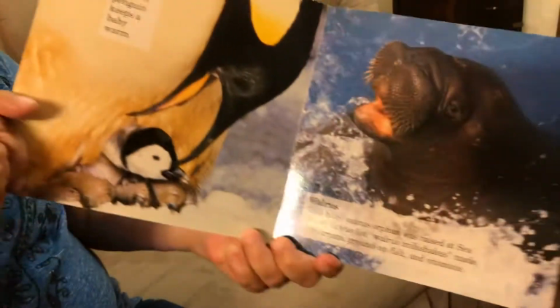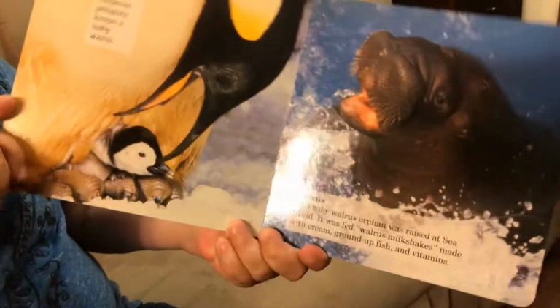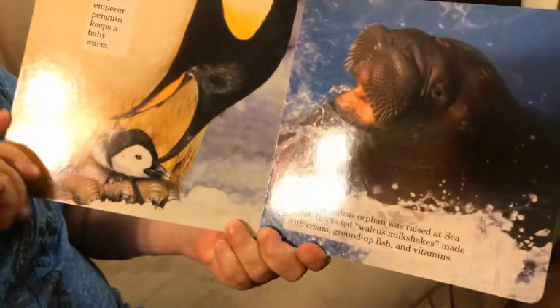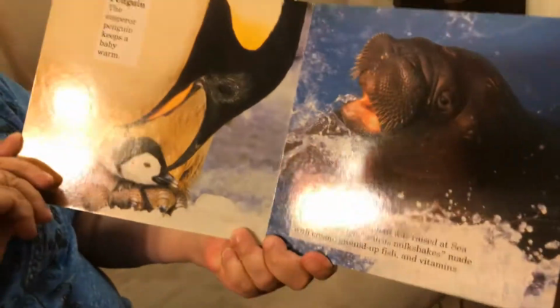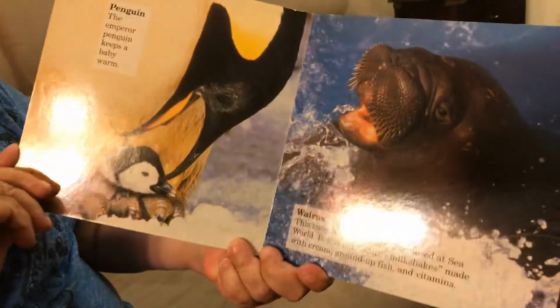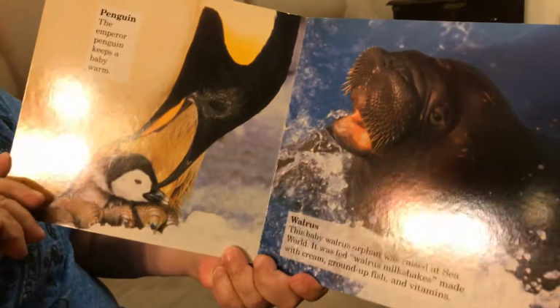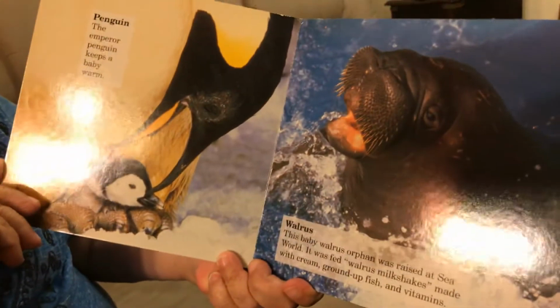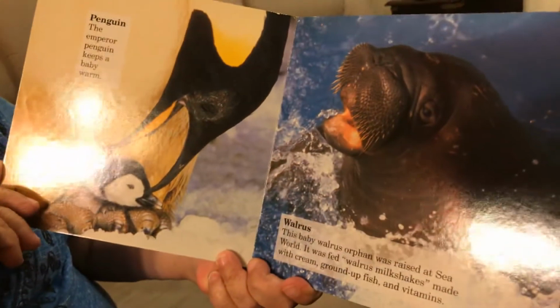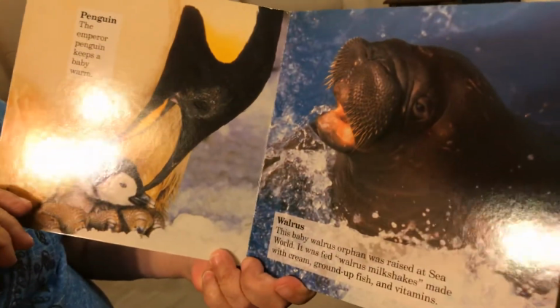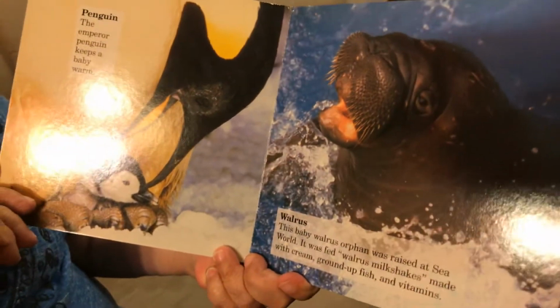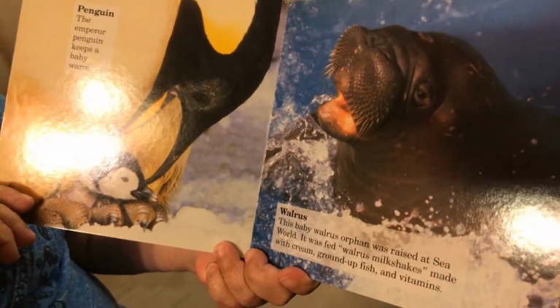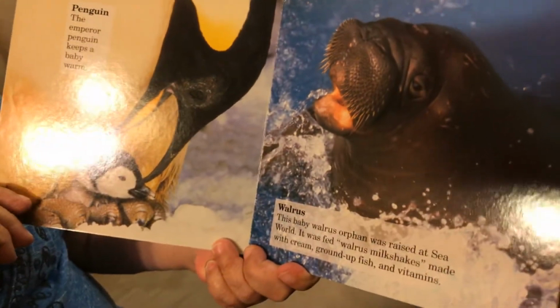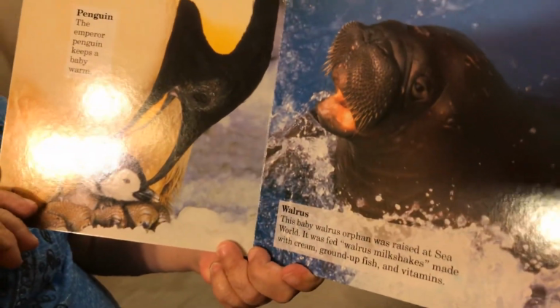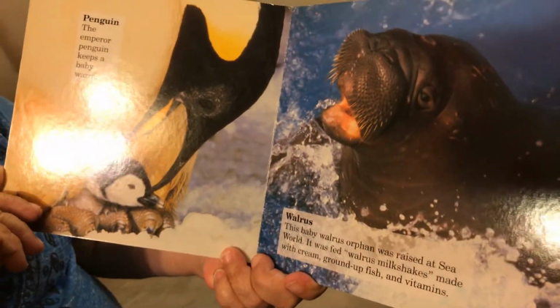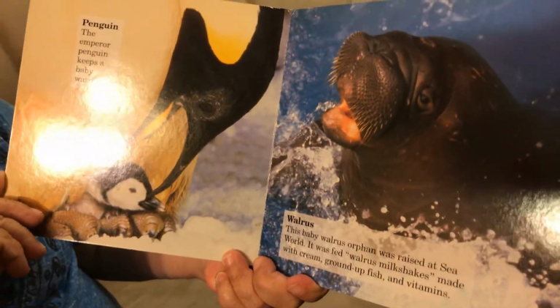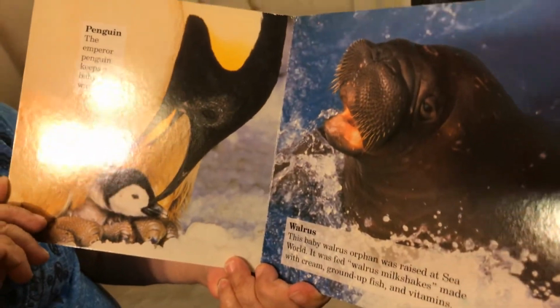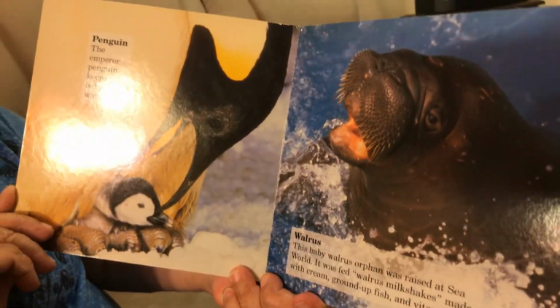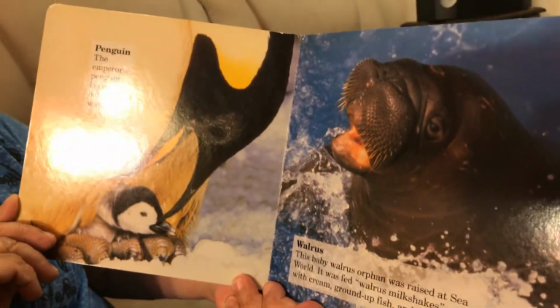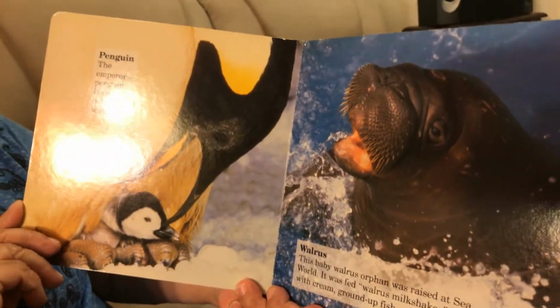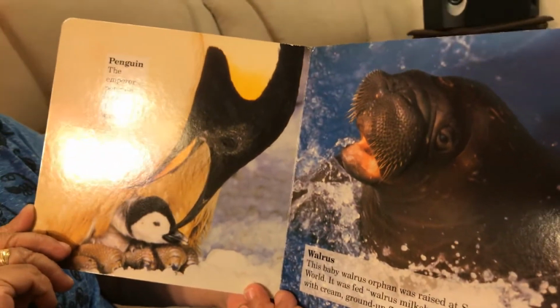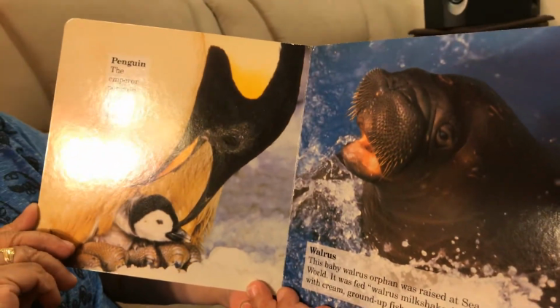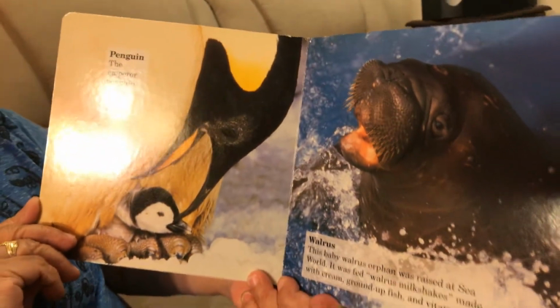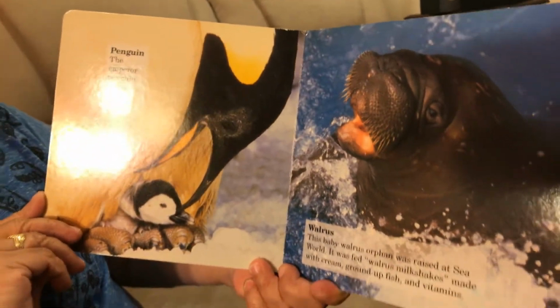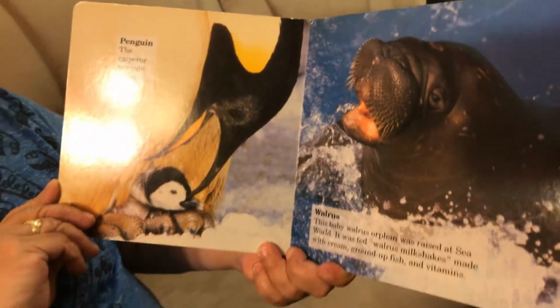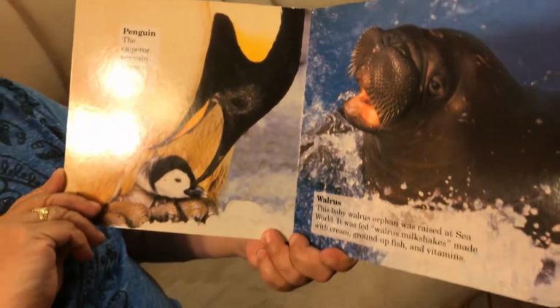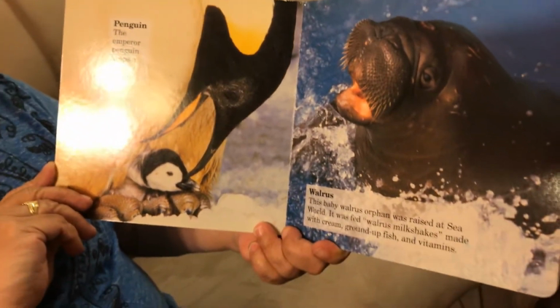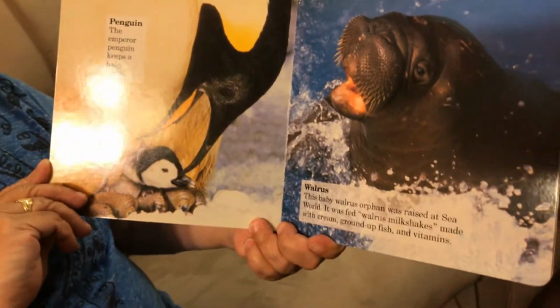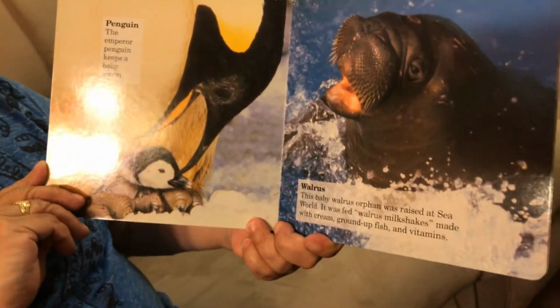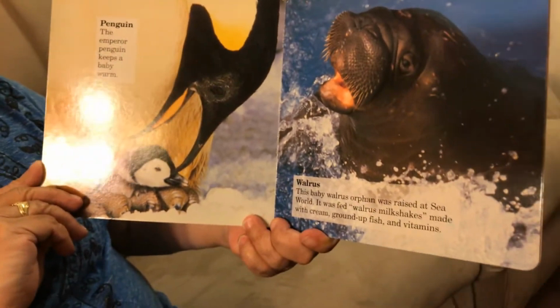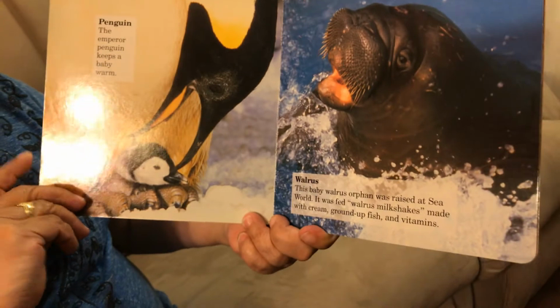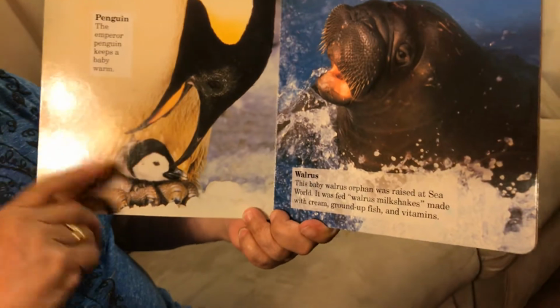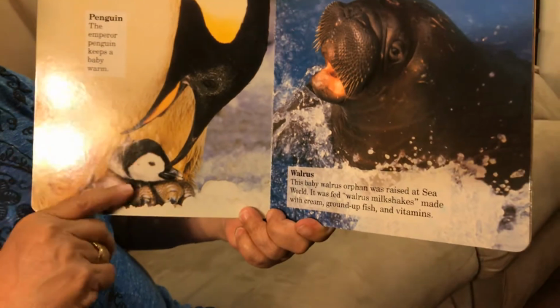Penguin — the emperor penguin keeps a baby warm.